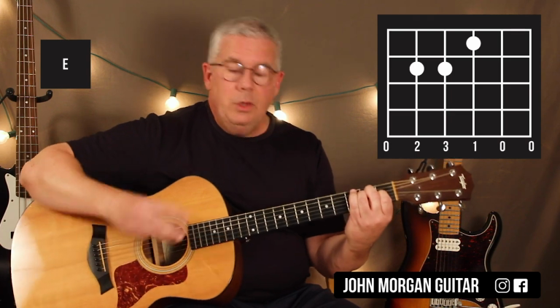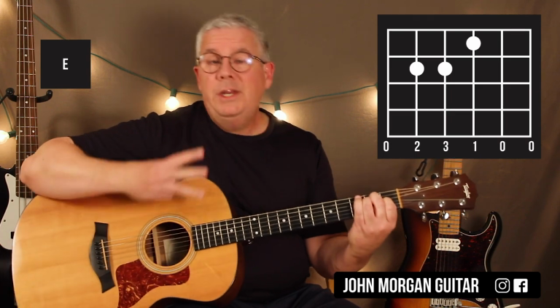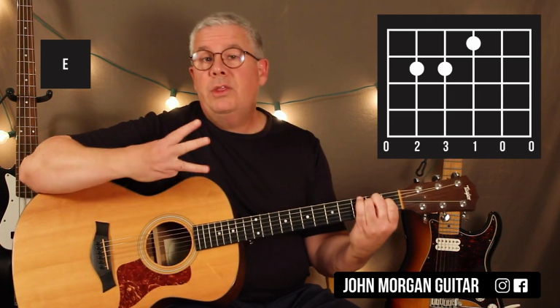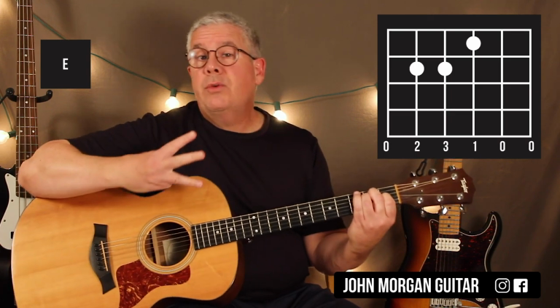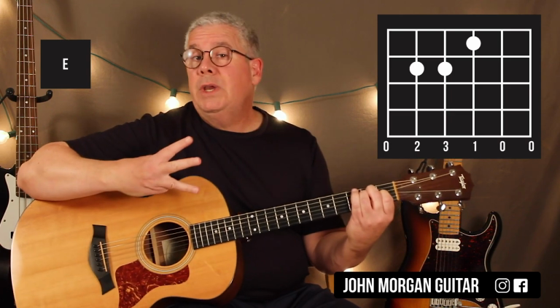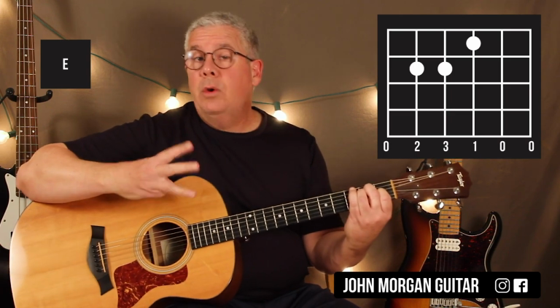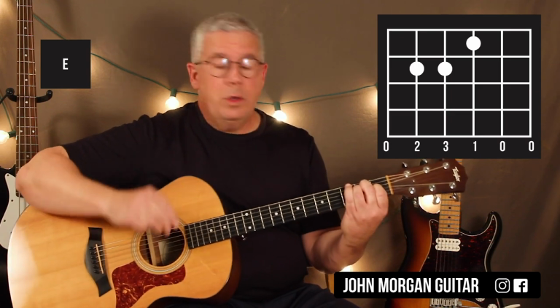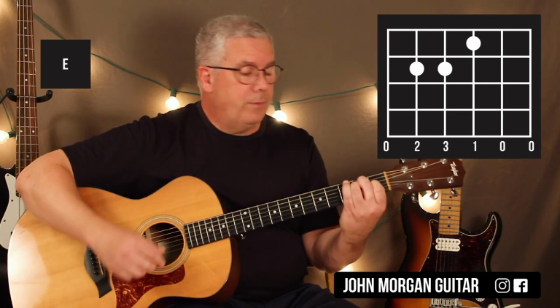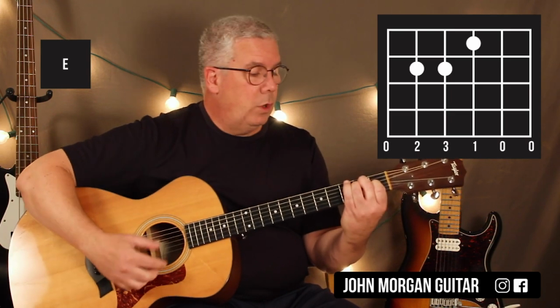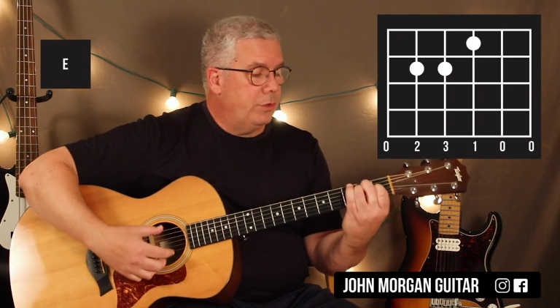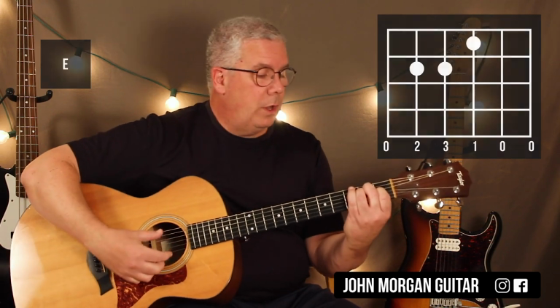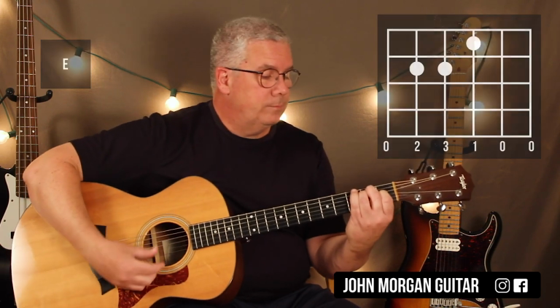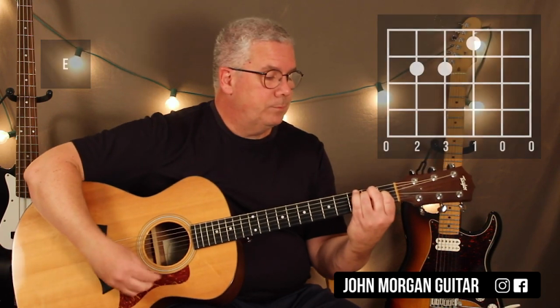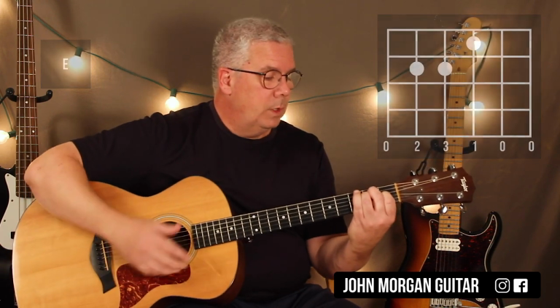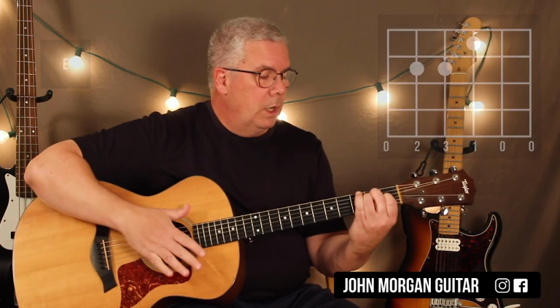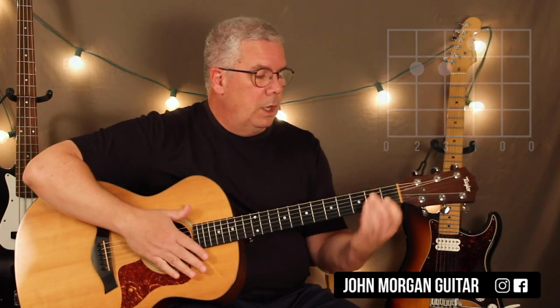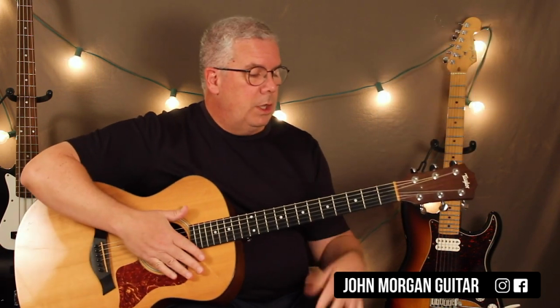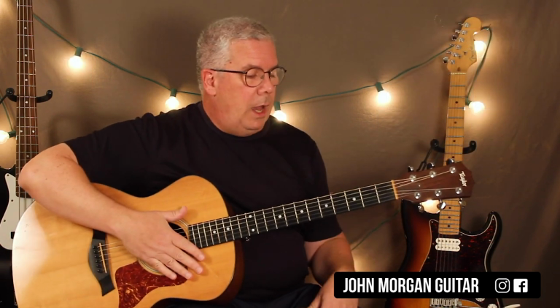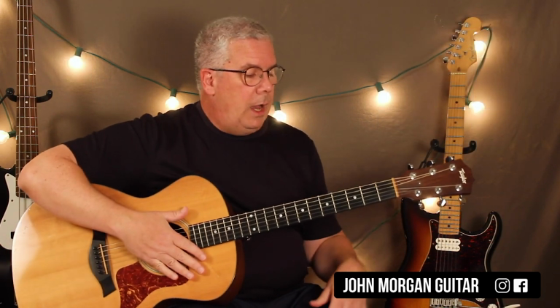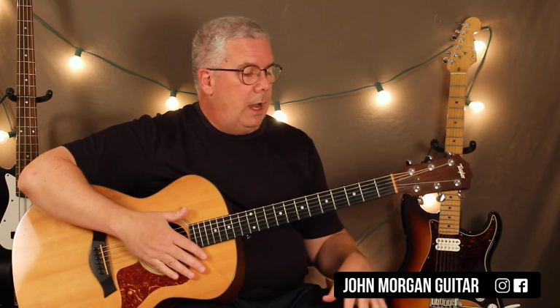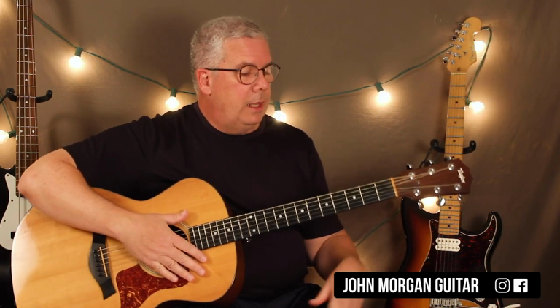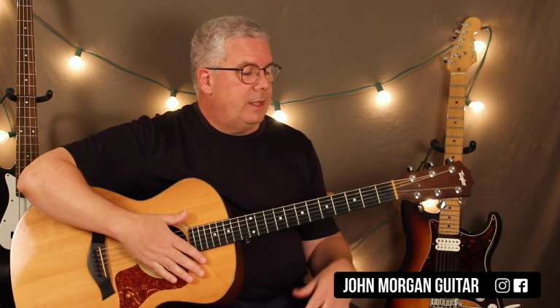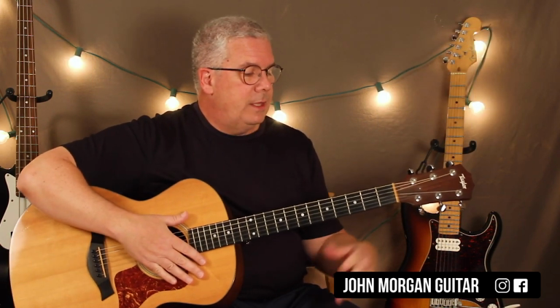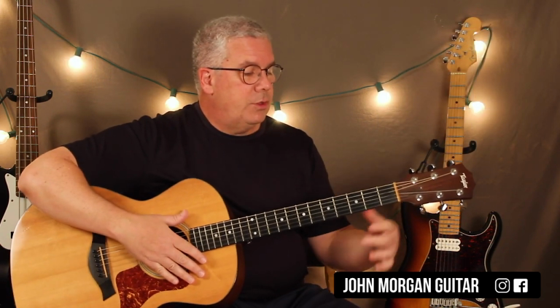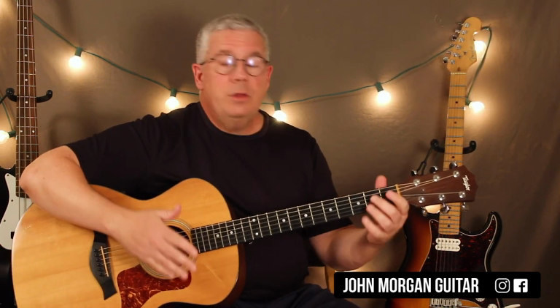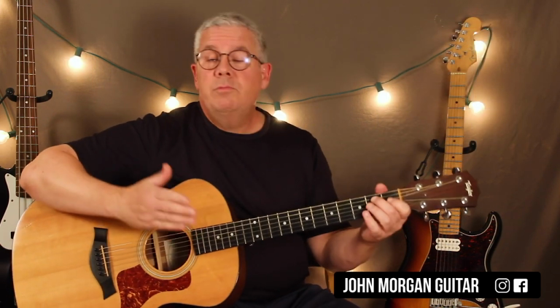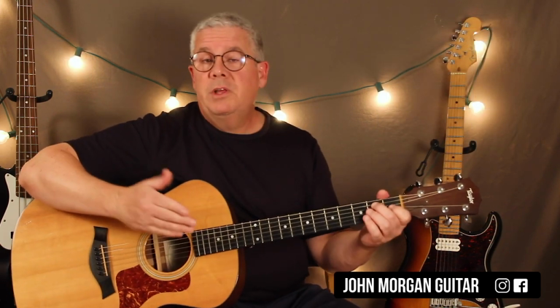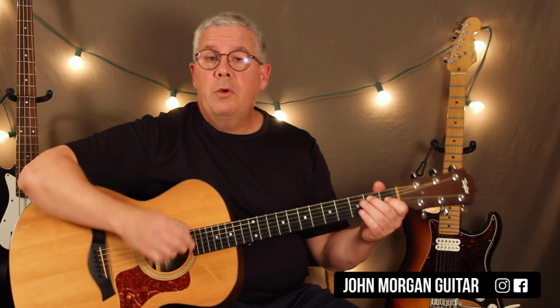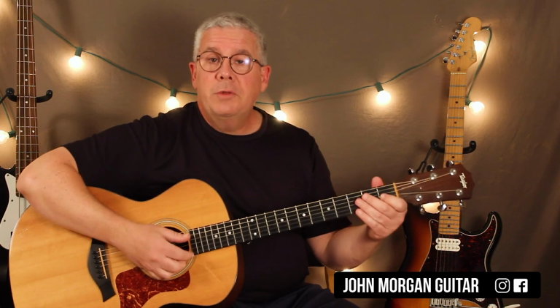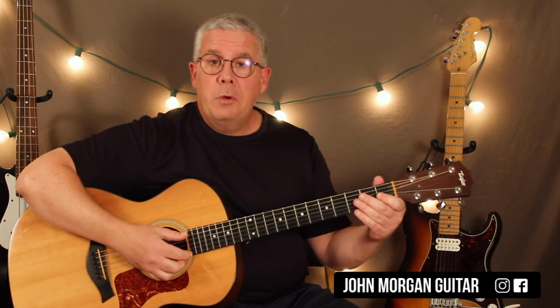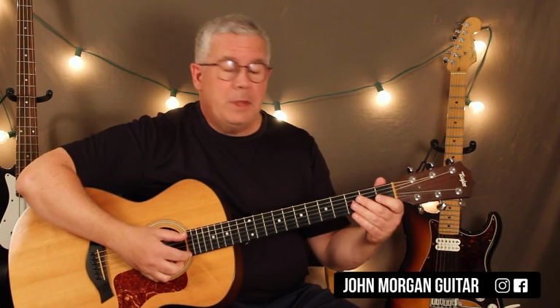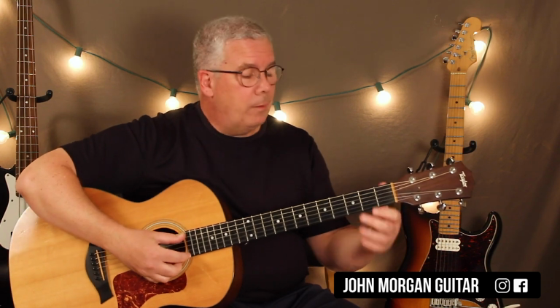You only need three chords for the whole song. Let's go over the chords now.